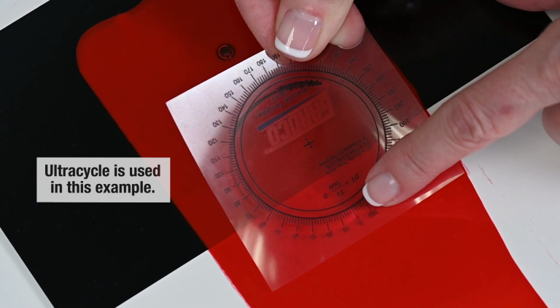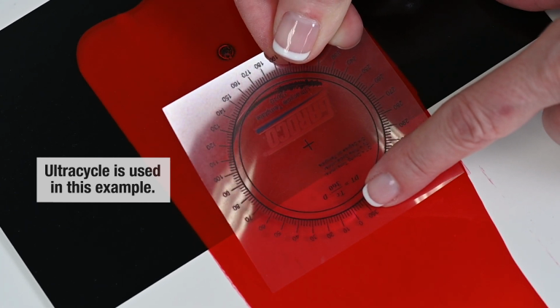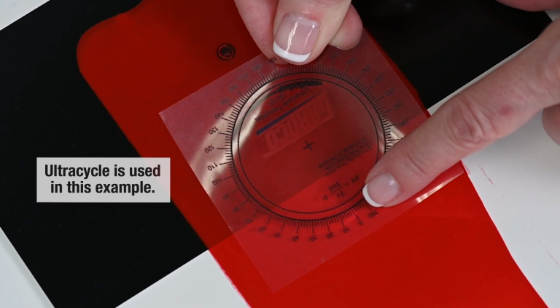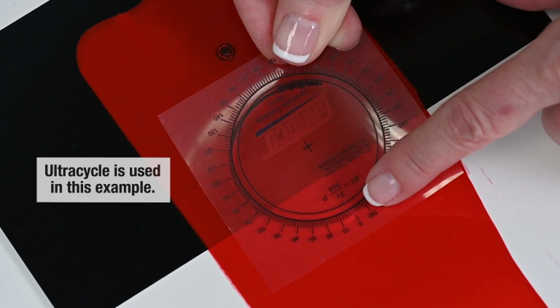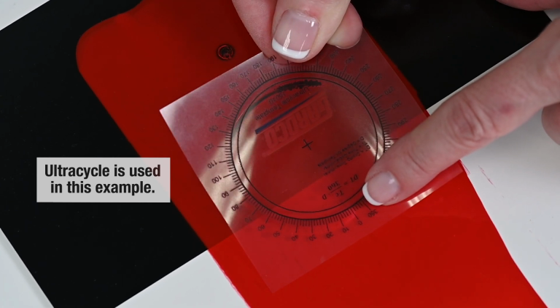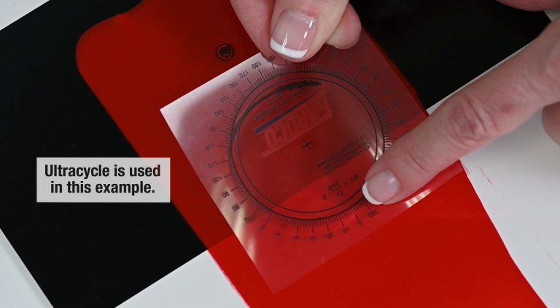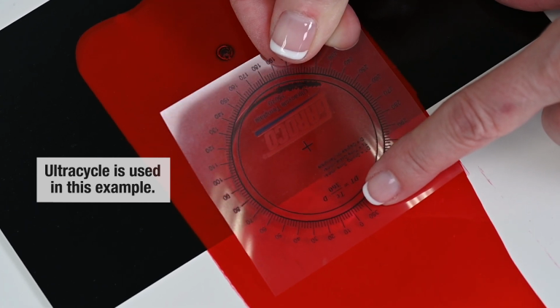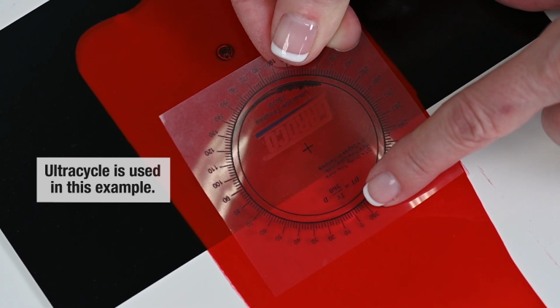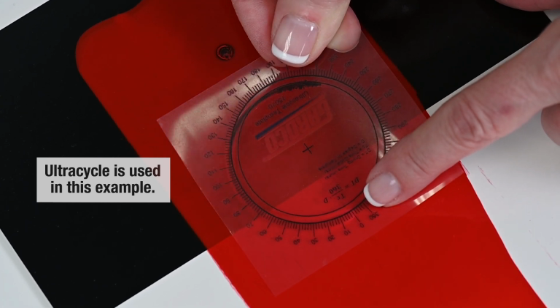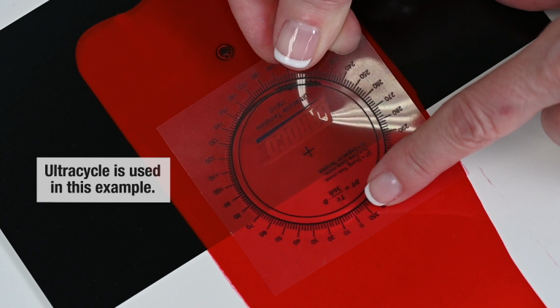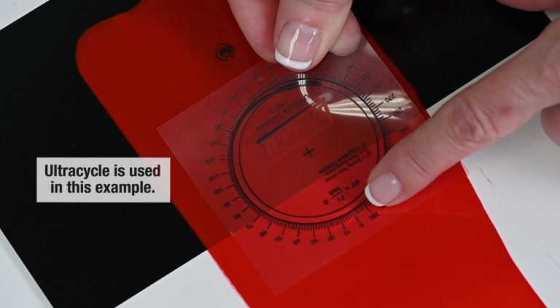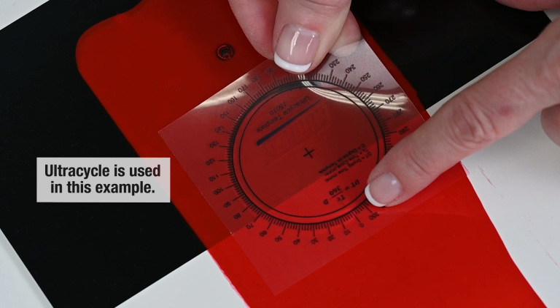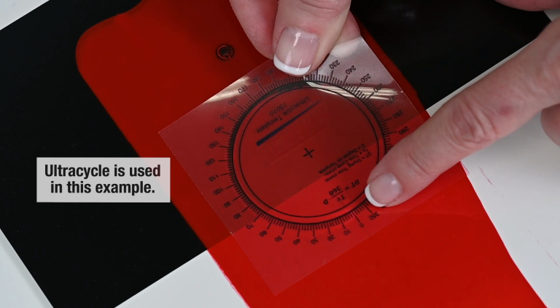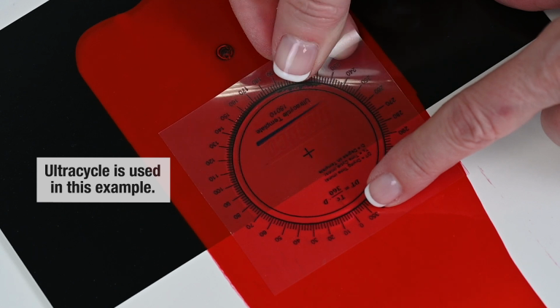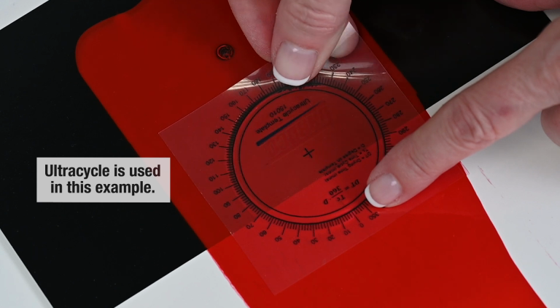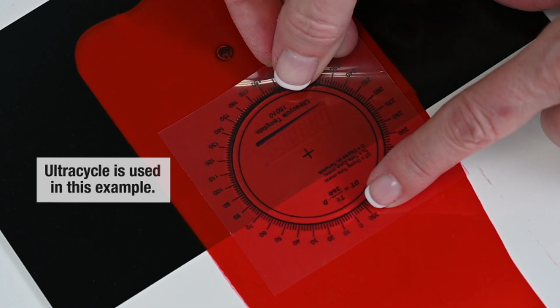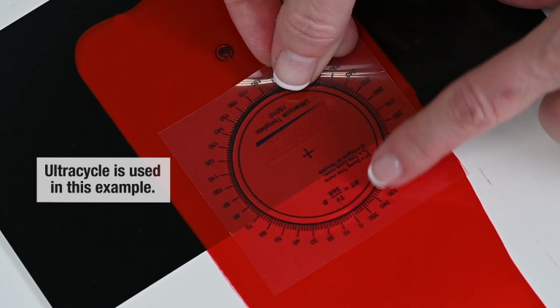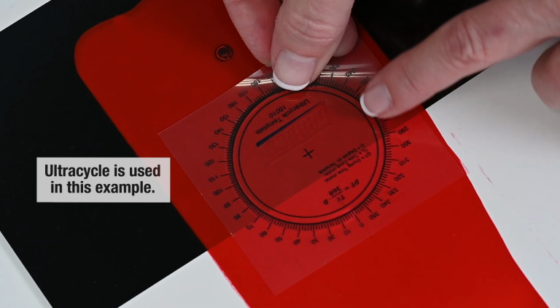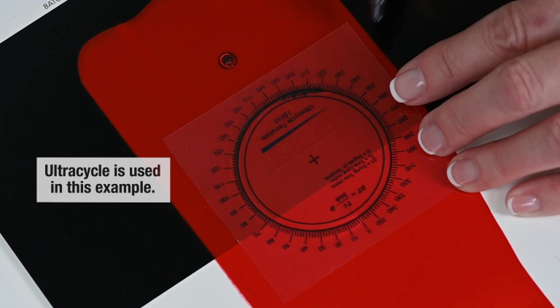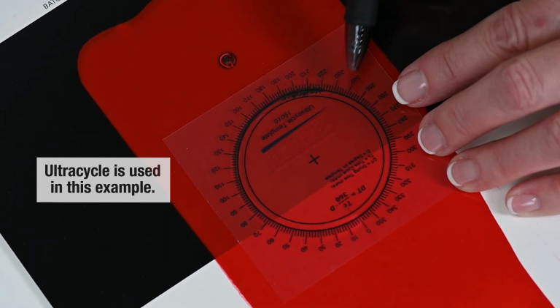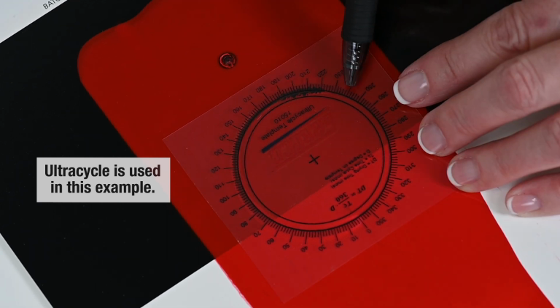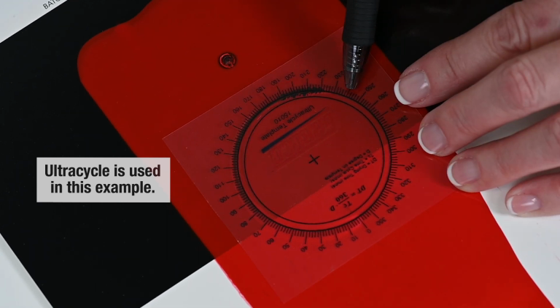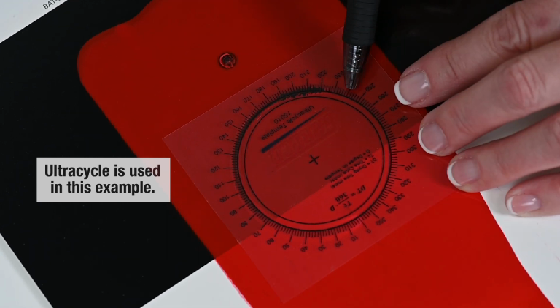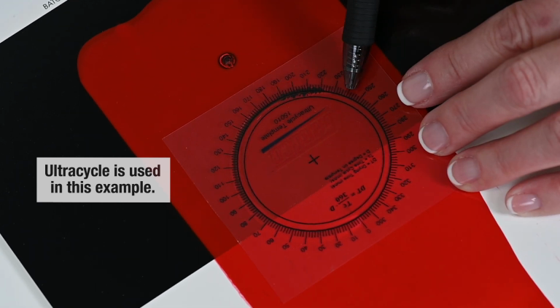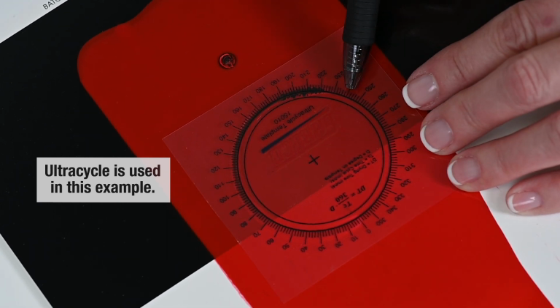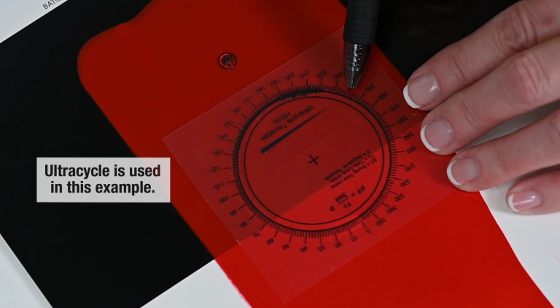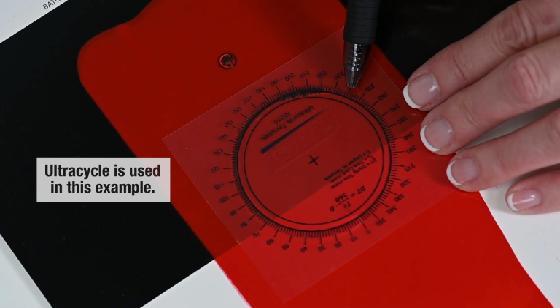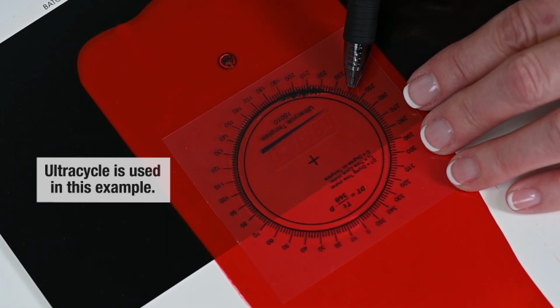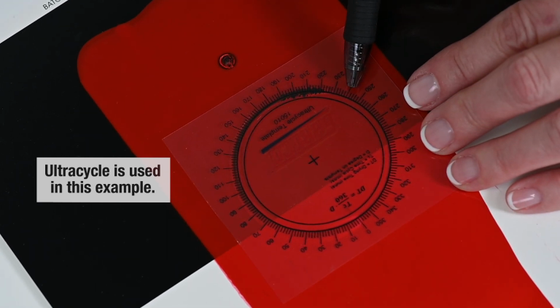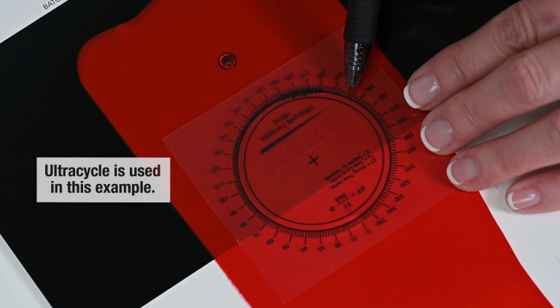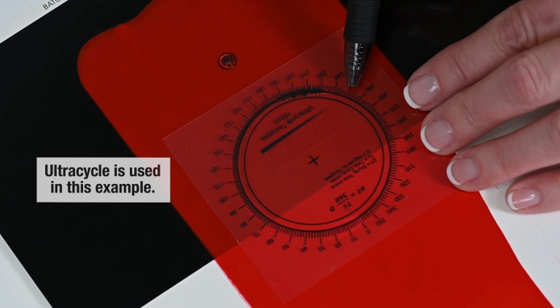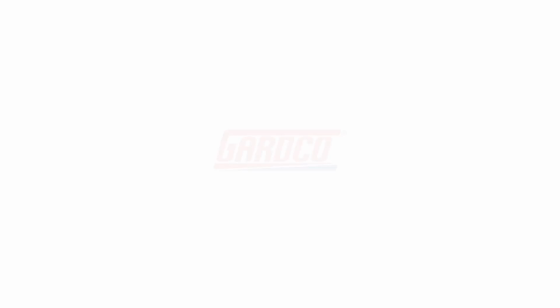Determine where the applied coating cured and note the time on the template to find the drying time.